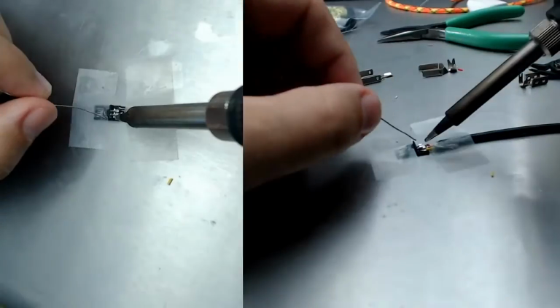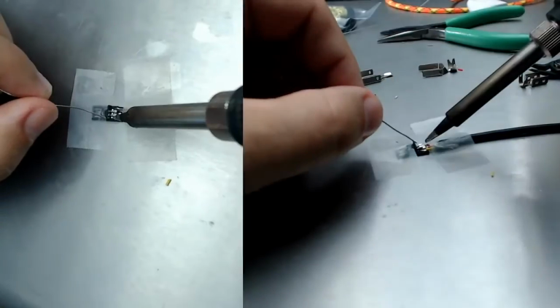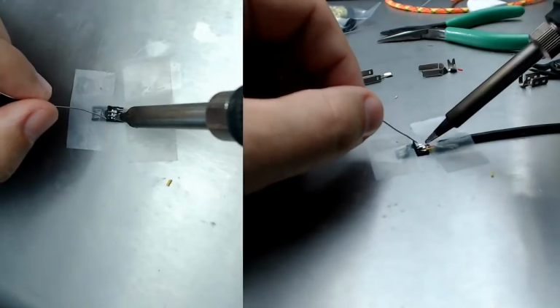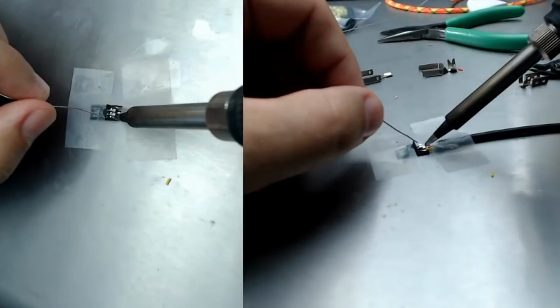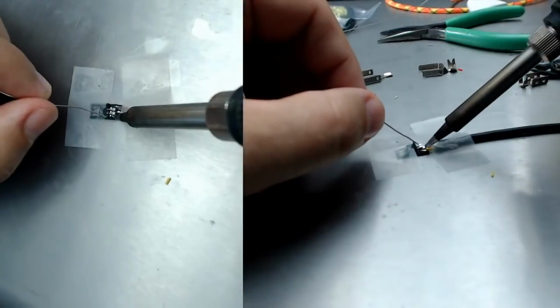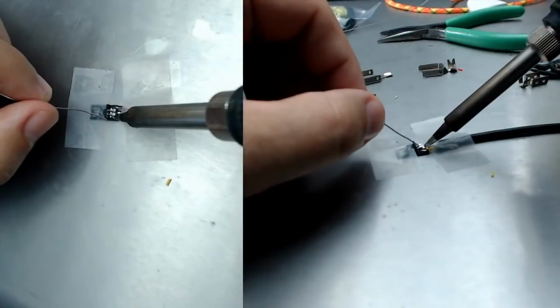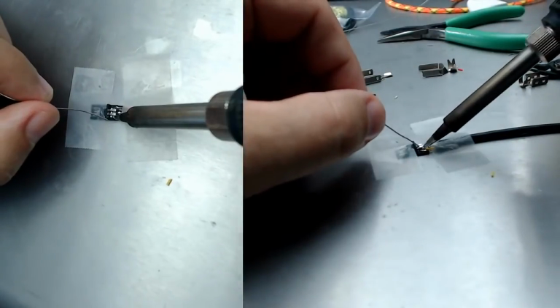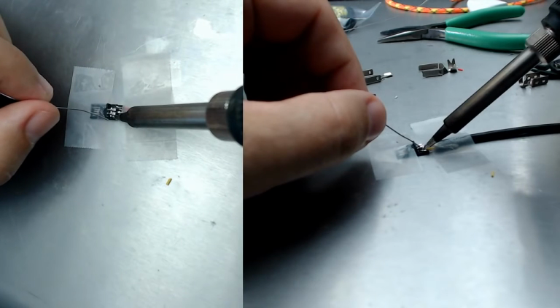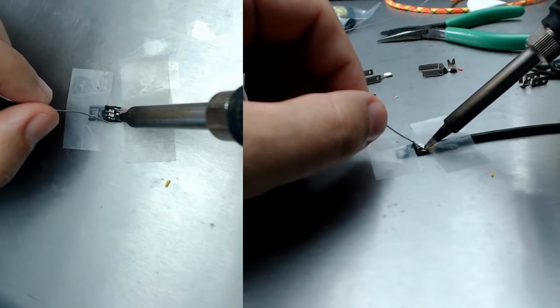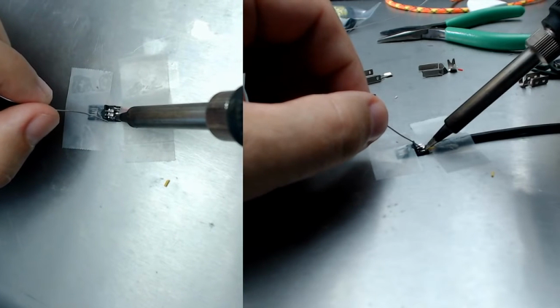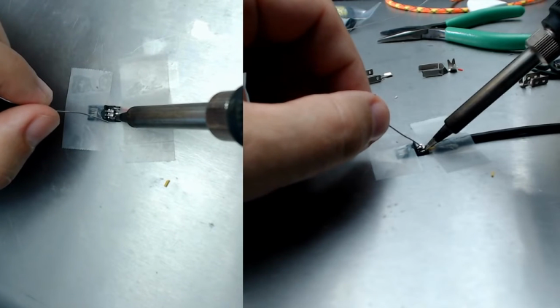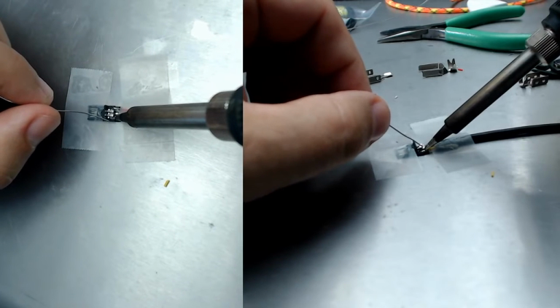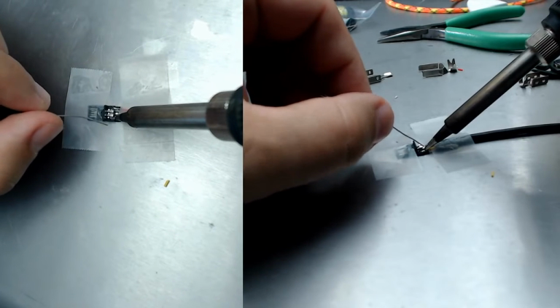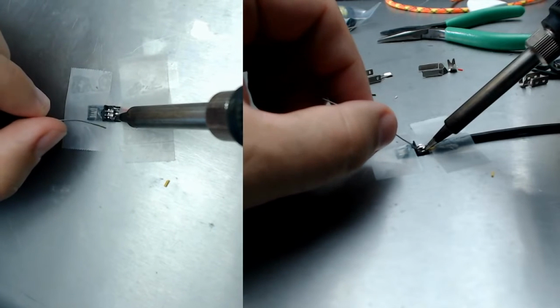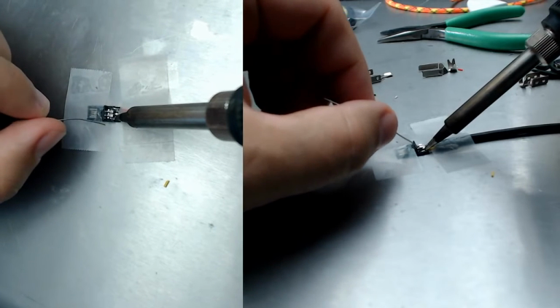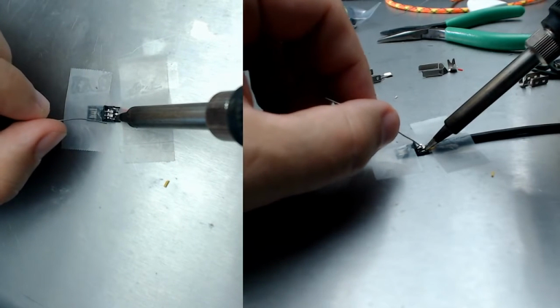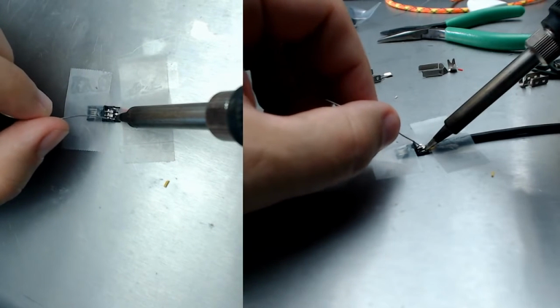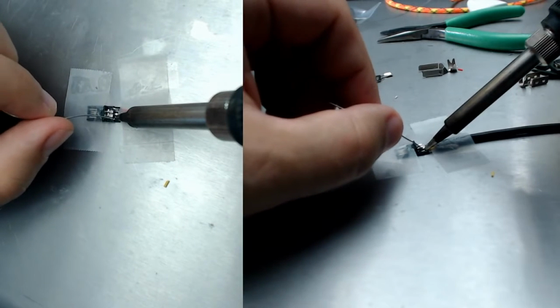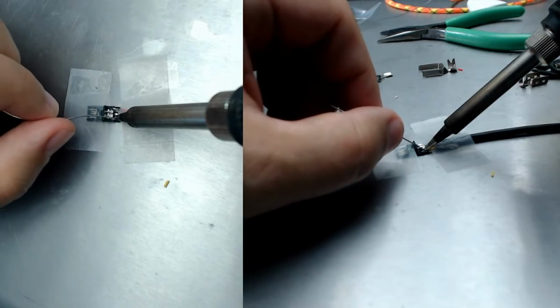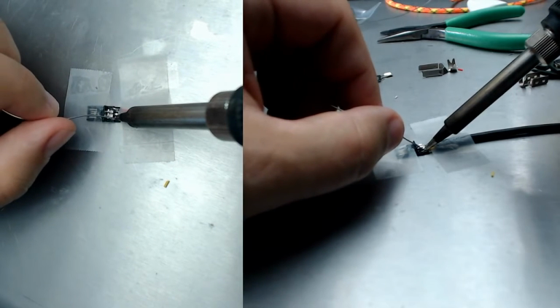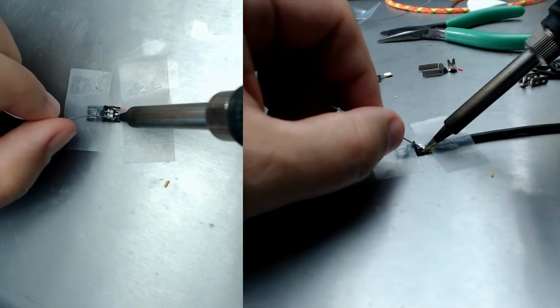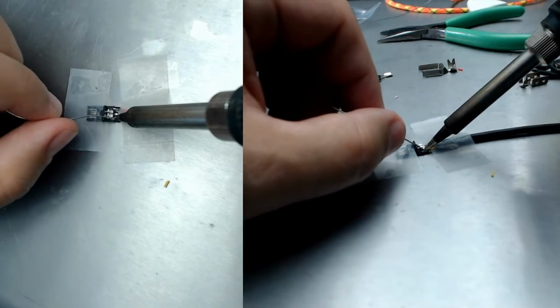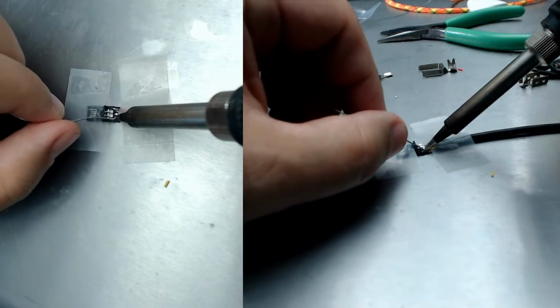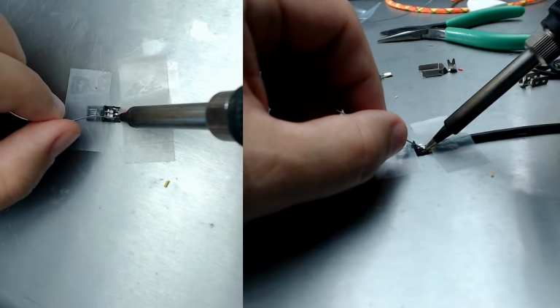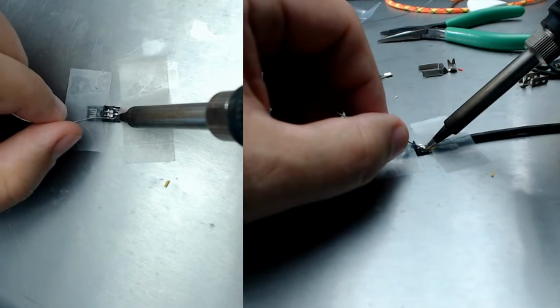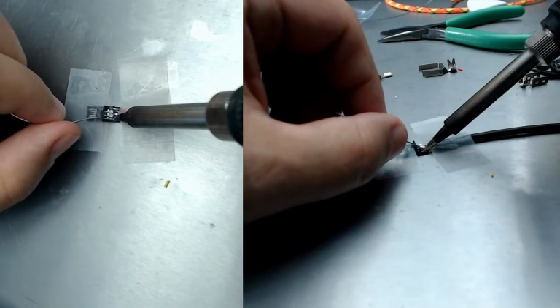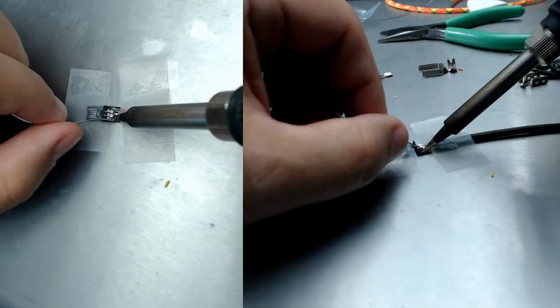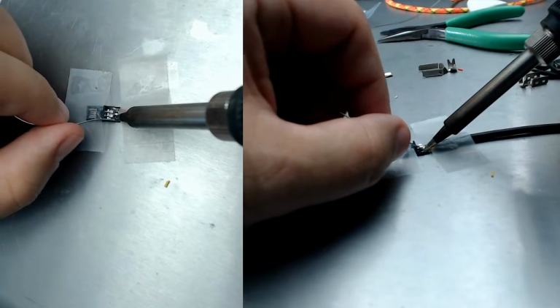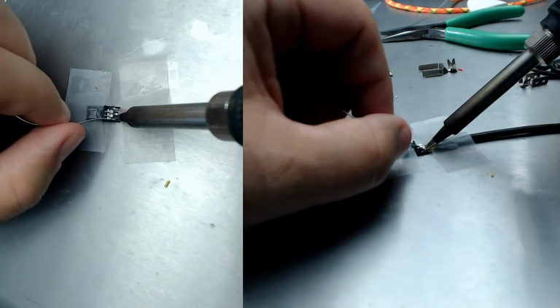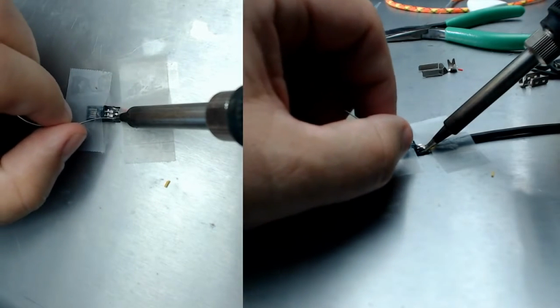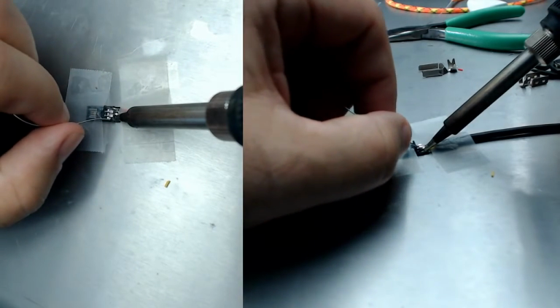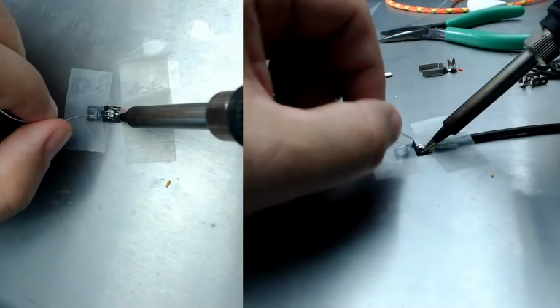Put a camera on top of your soldering iron — talk about a glutton for punishment.